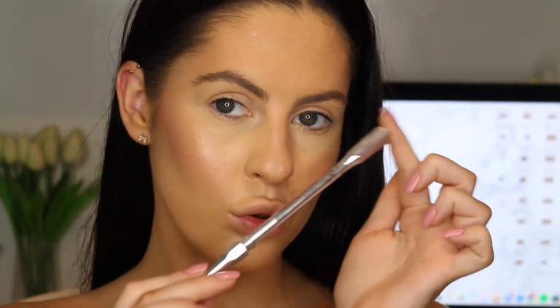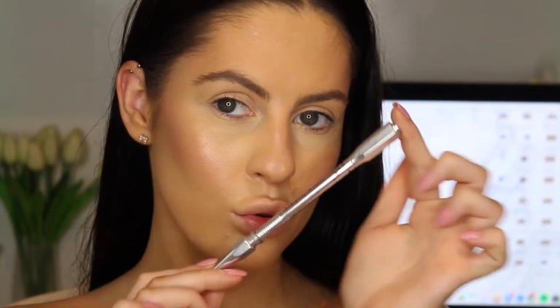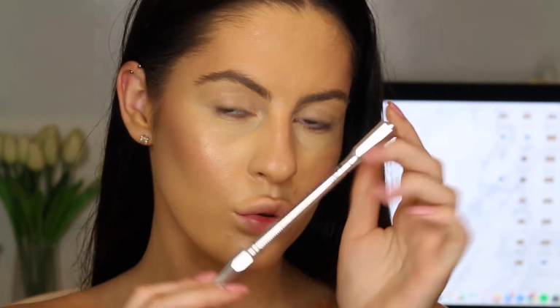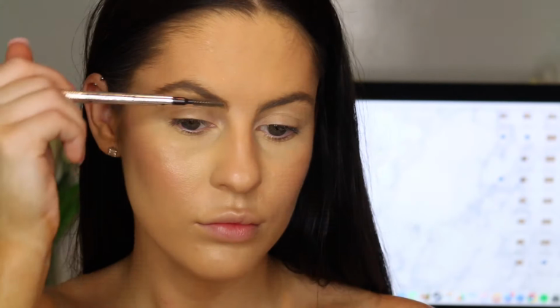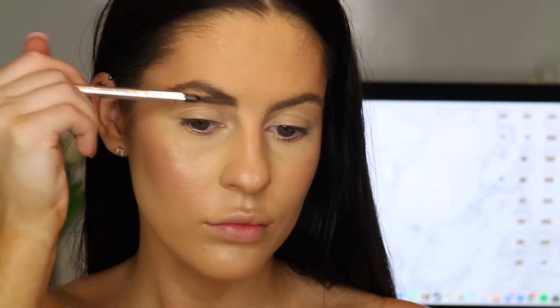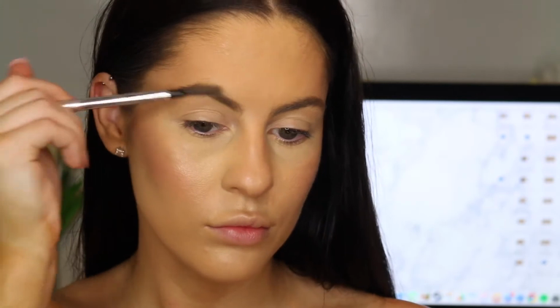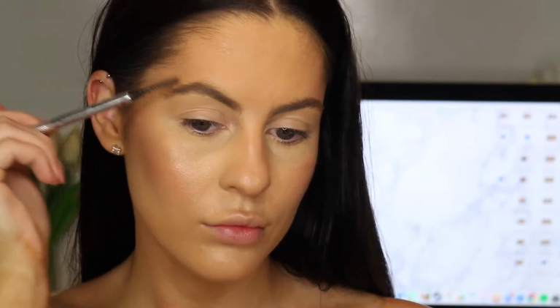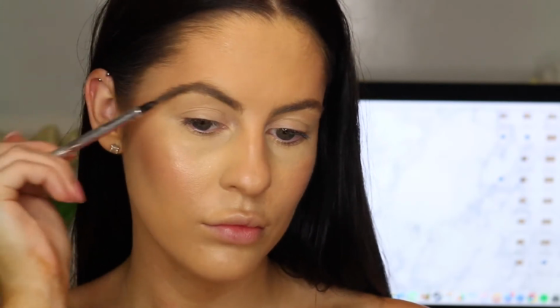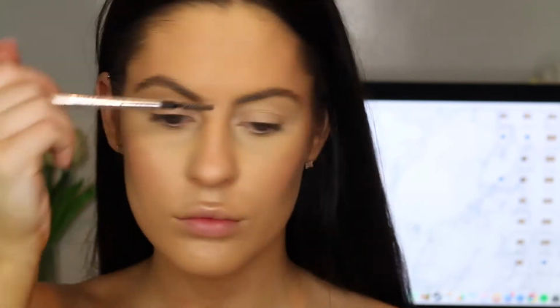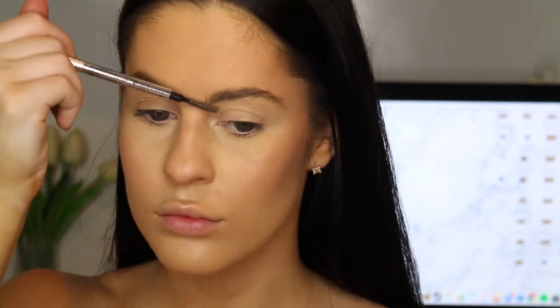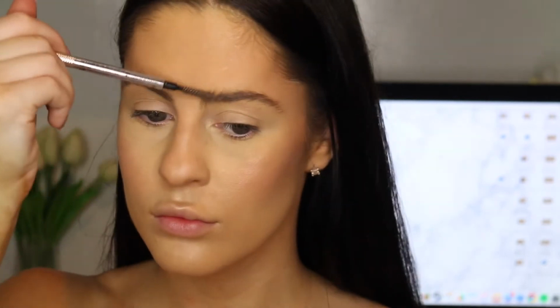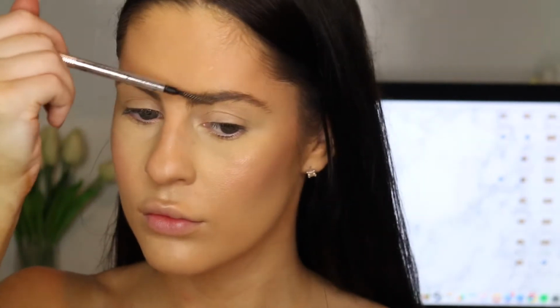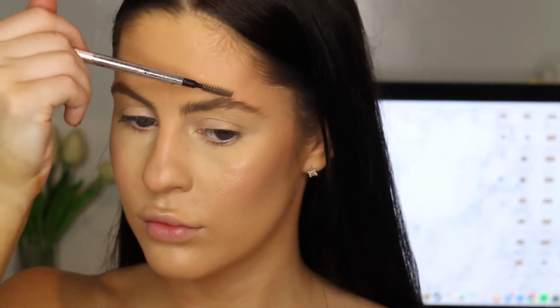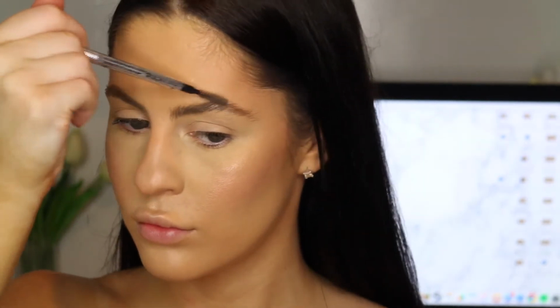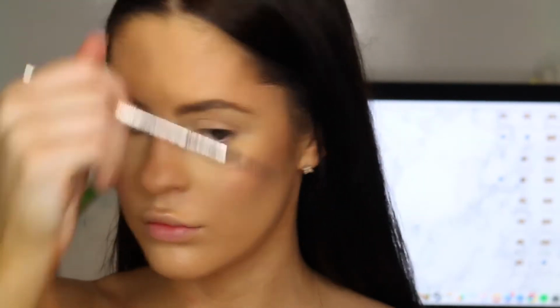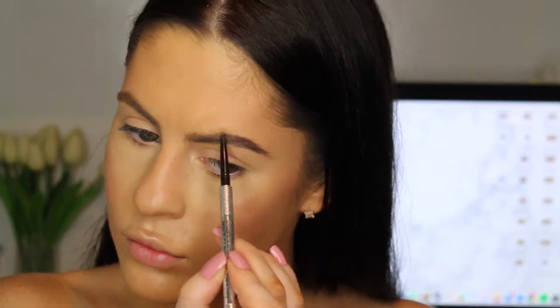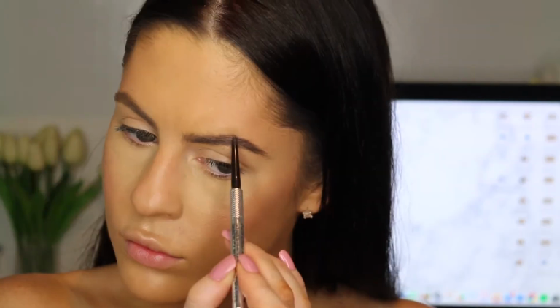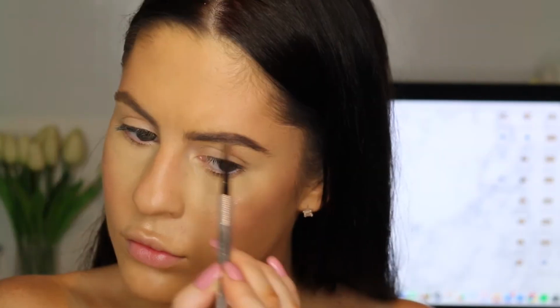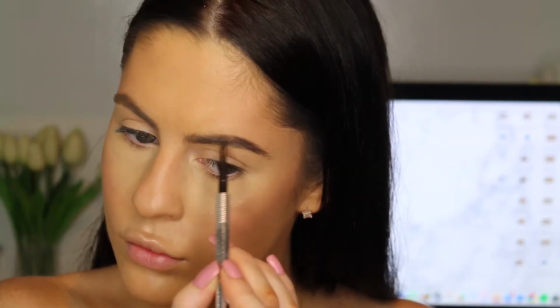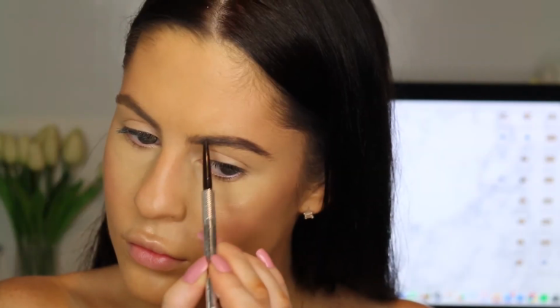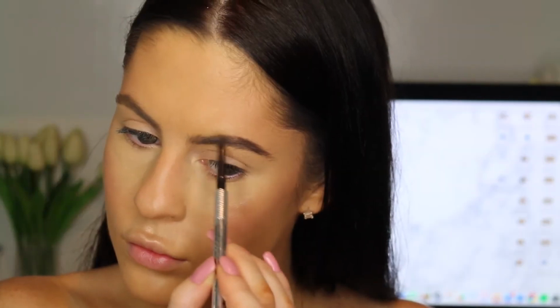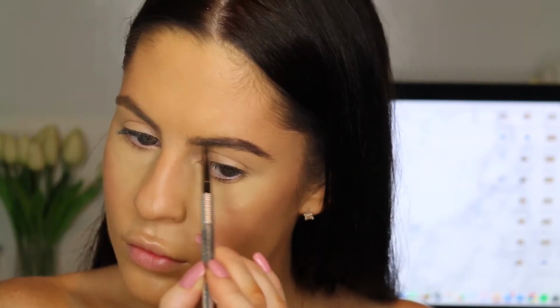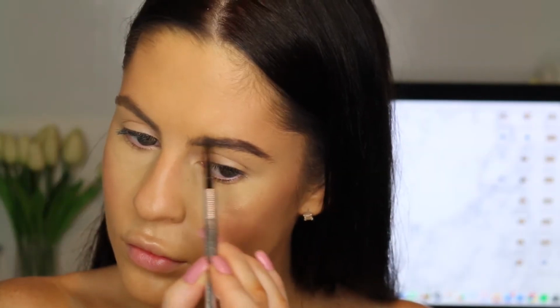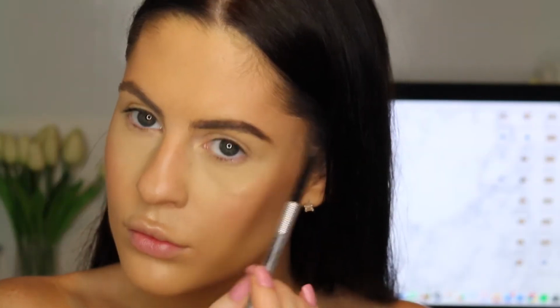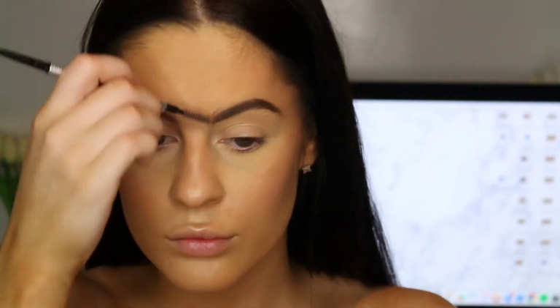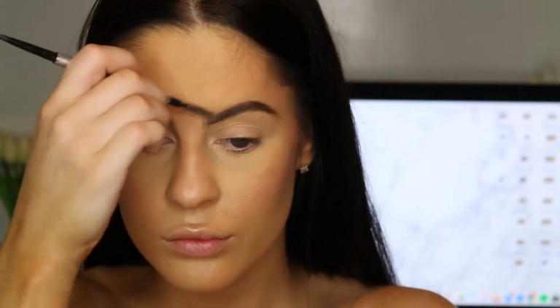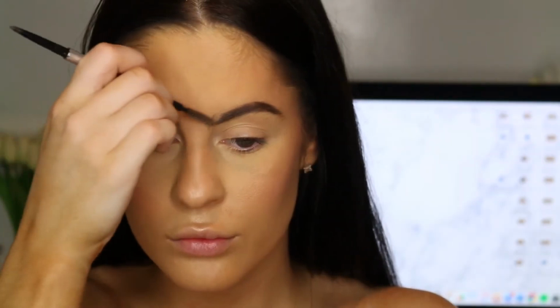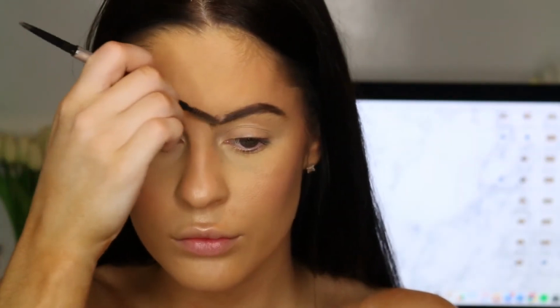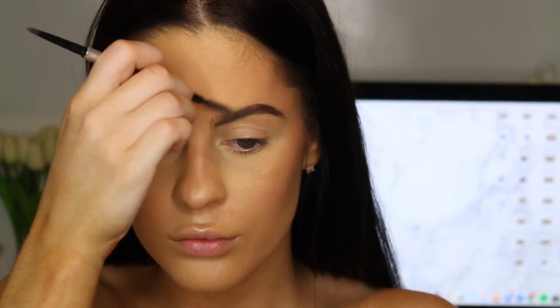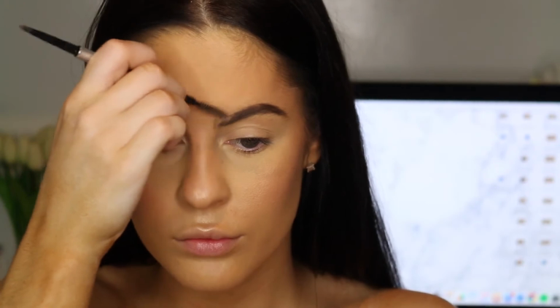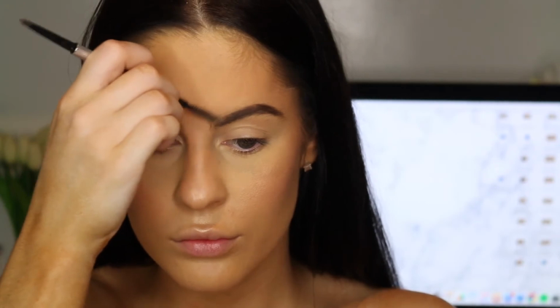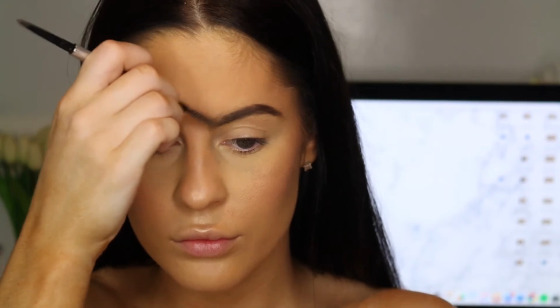Then doing some Benefit Brows. I am just going to quickly skip over this because I find it so boring watching myself do my eyebrows.